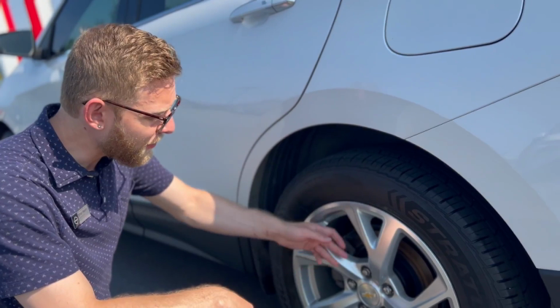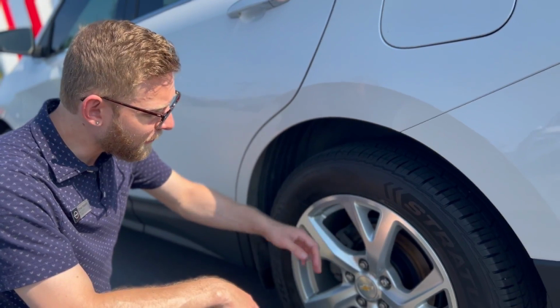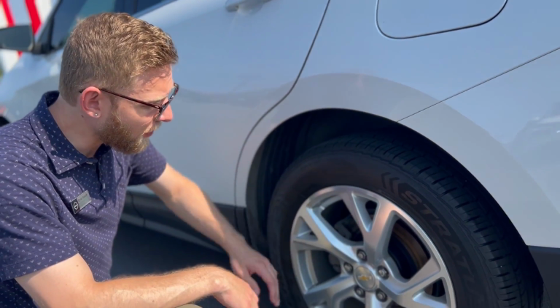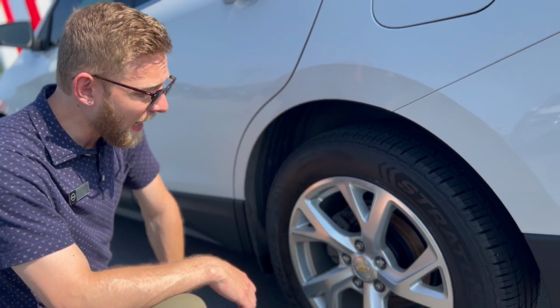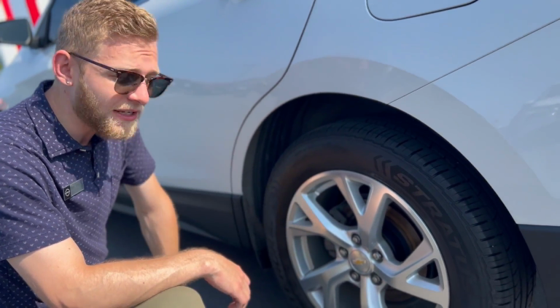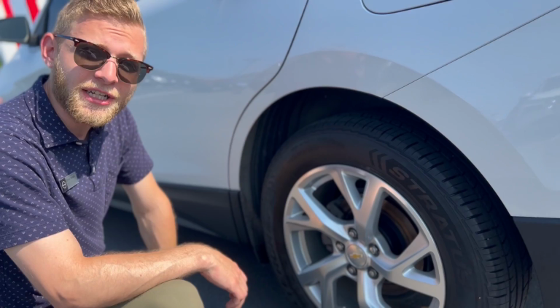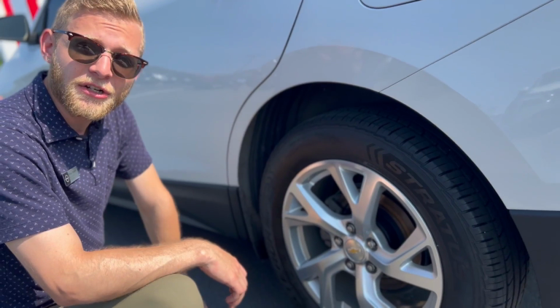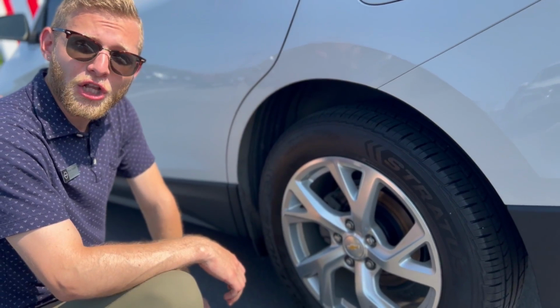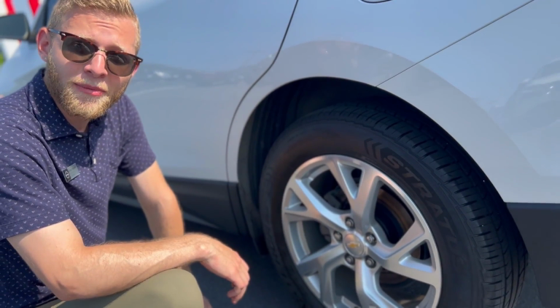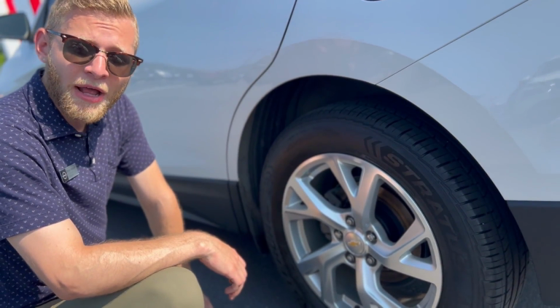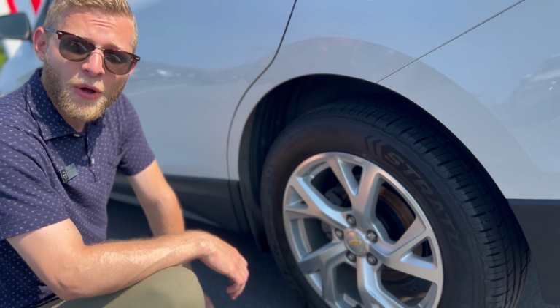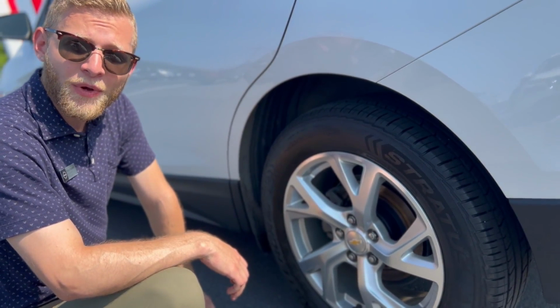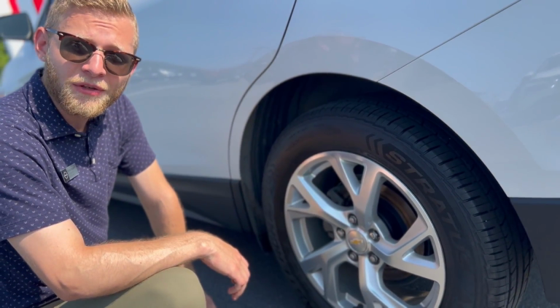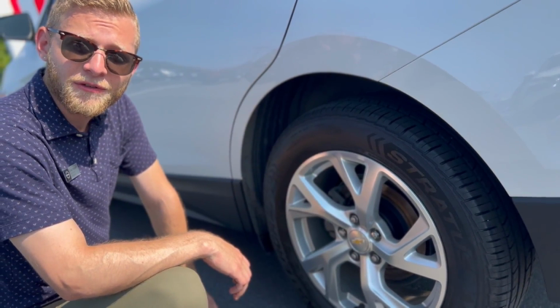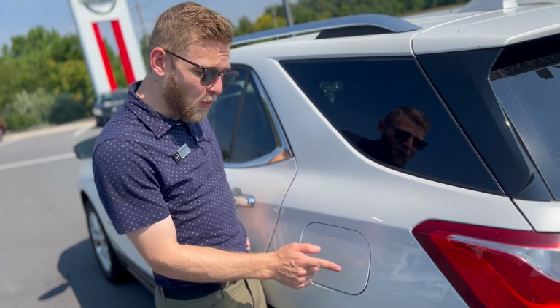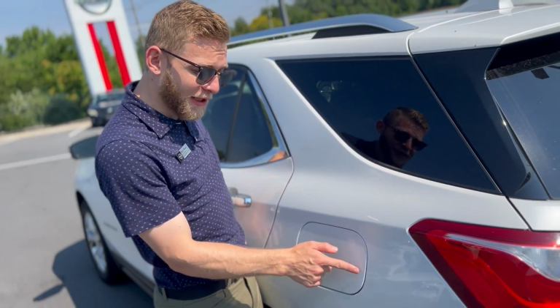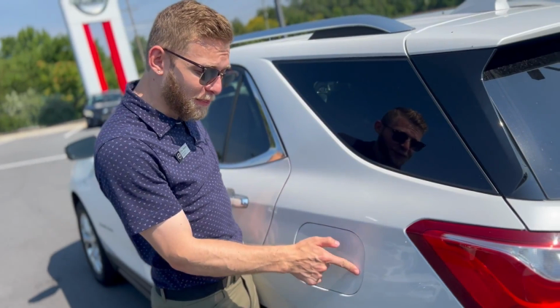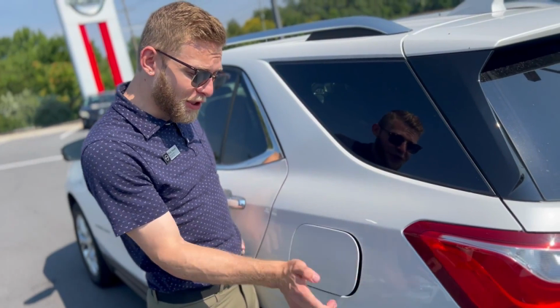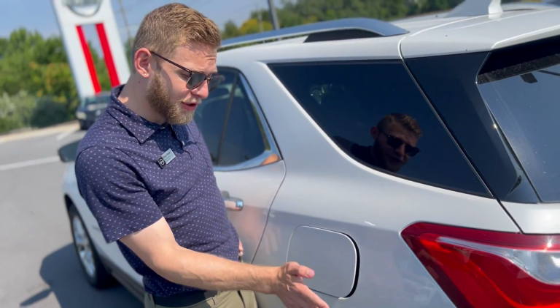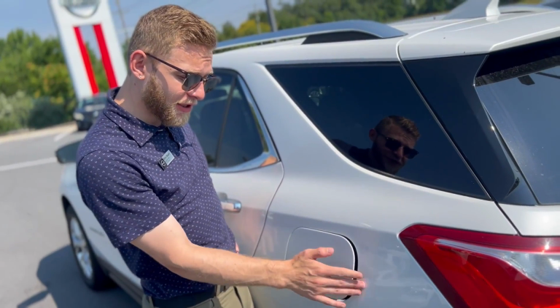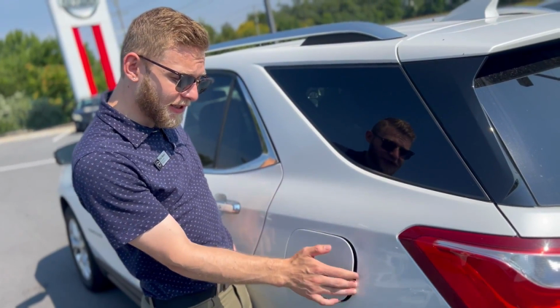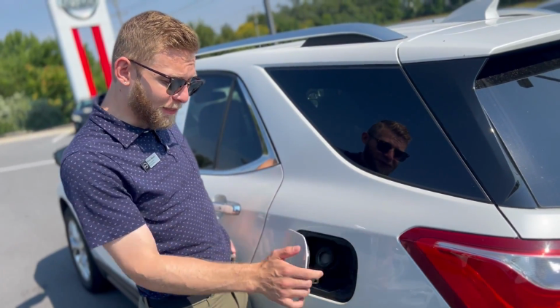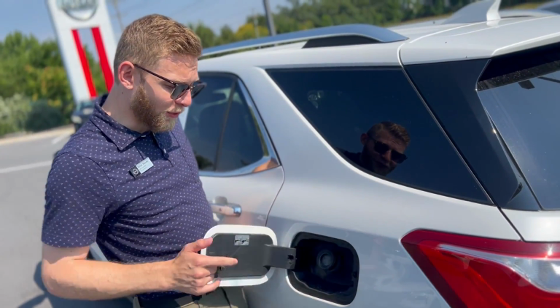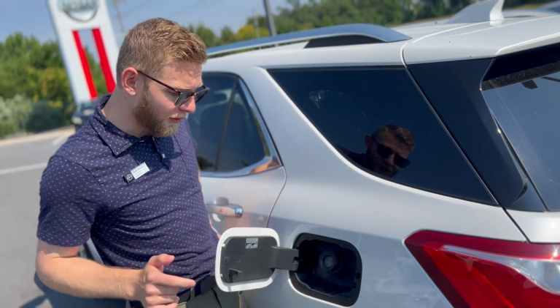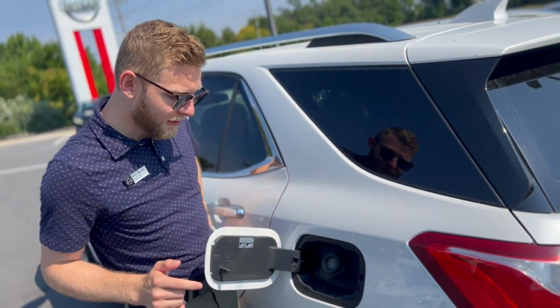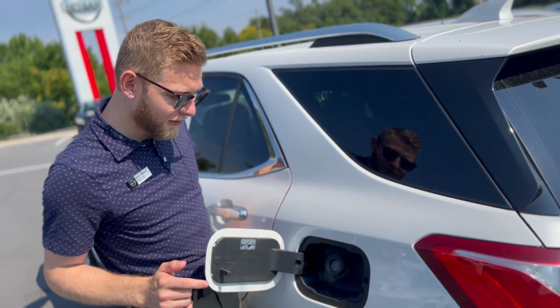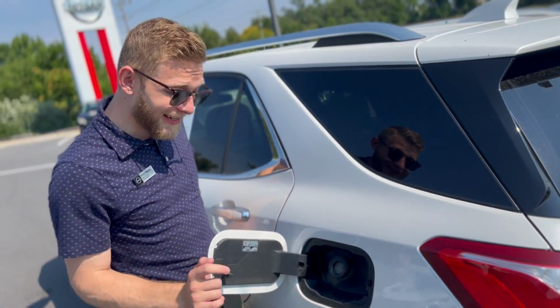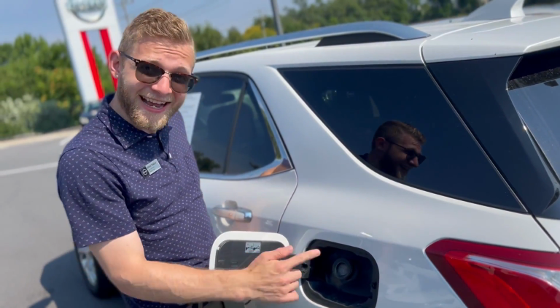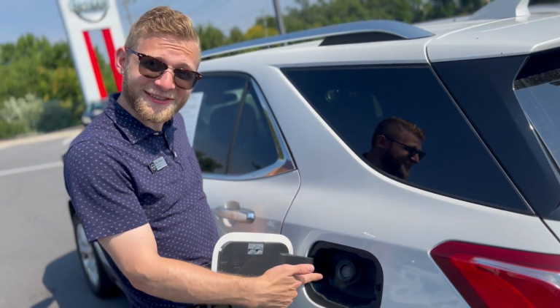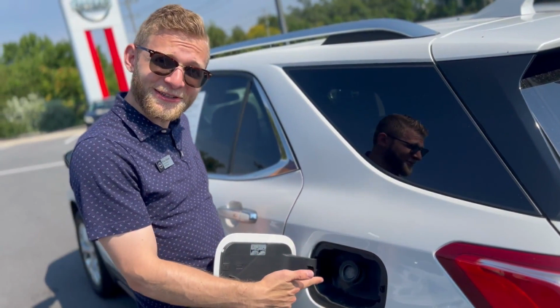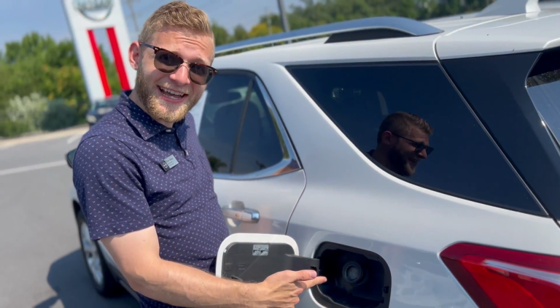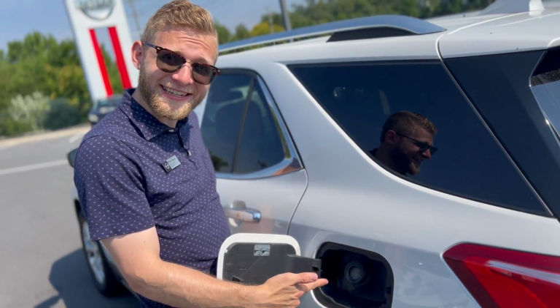Beautiful 18-inch aluminum alloy wheels. With a little push and a pull, you get access to your gas.